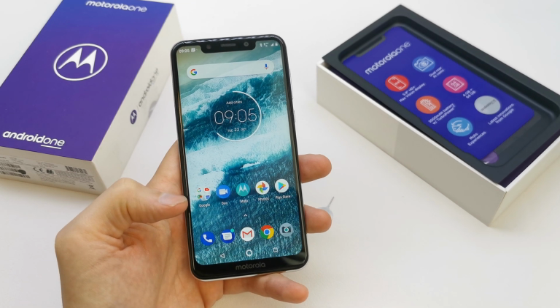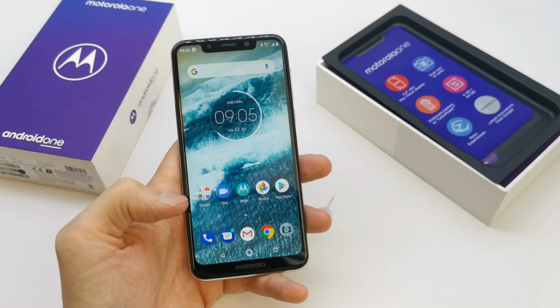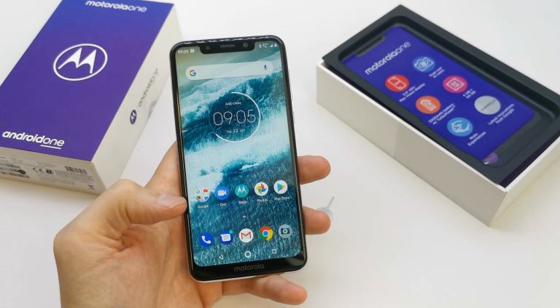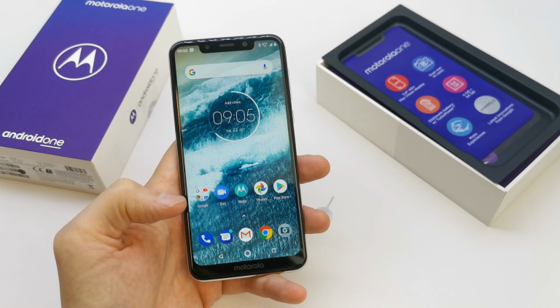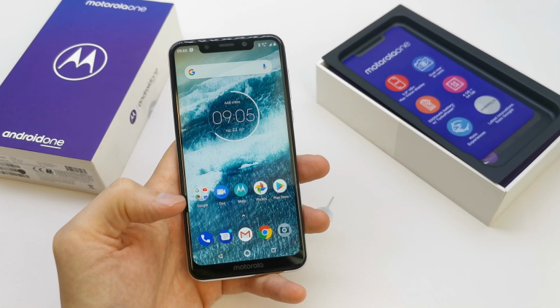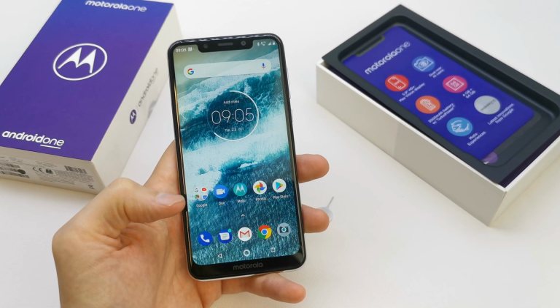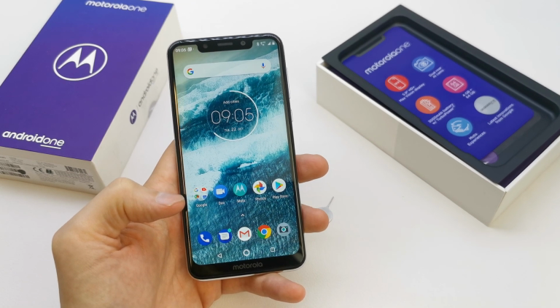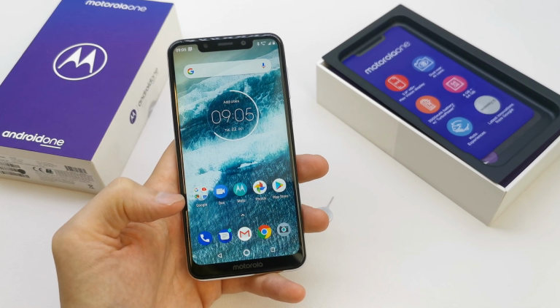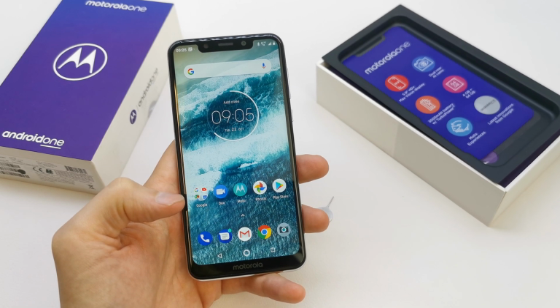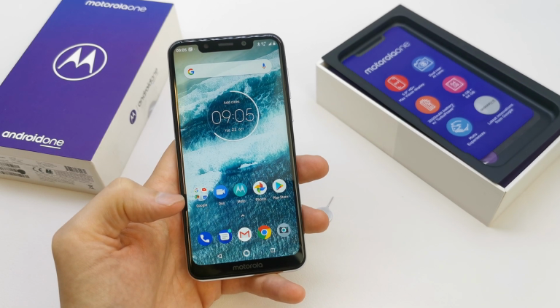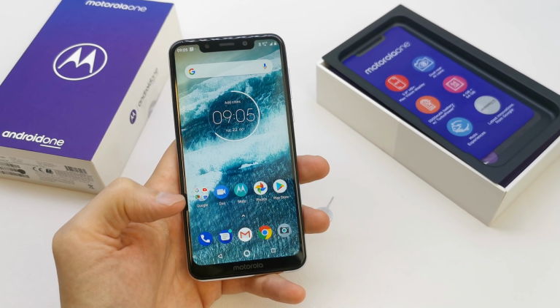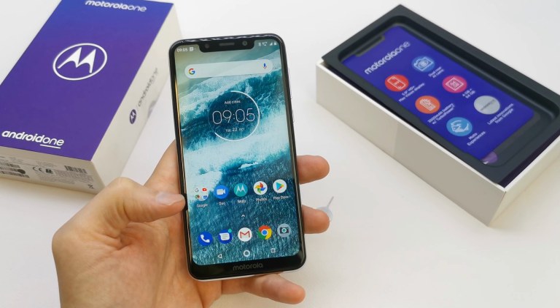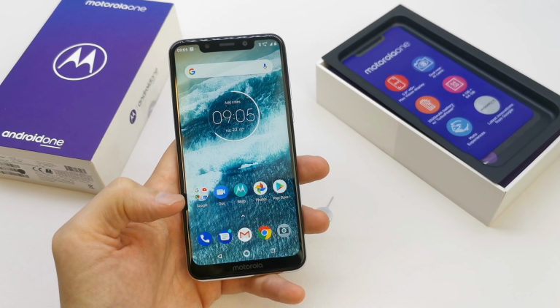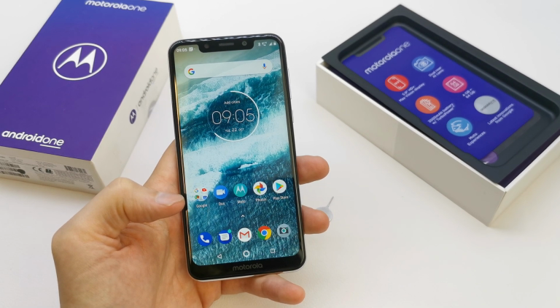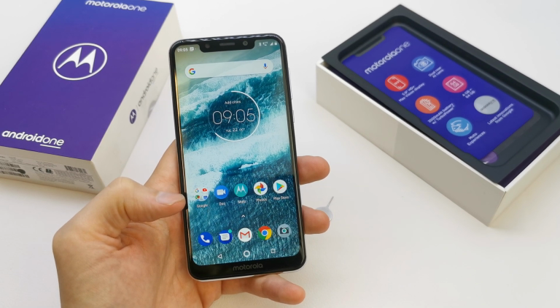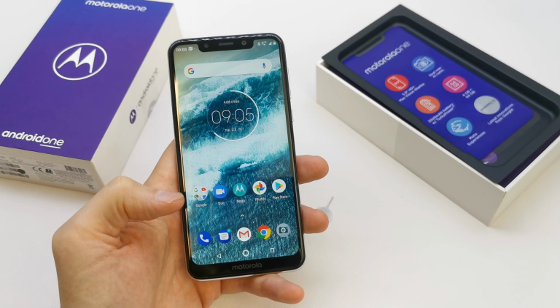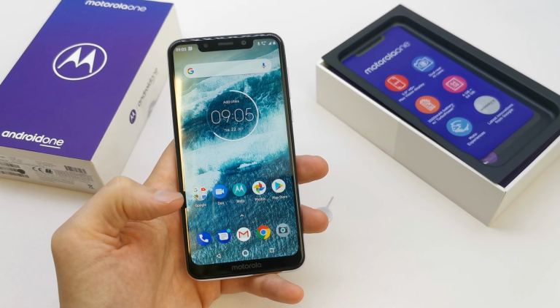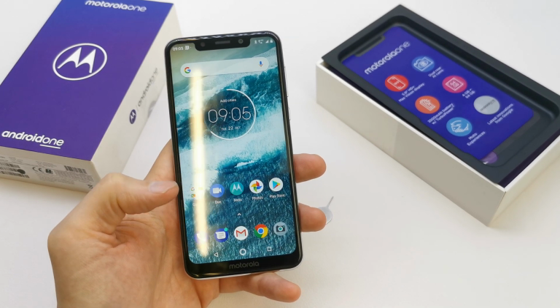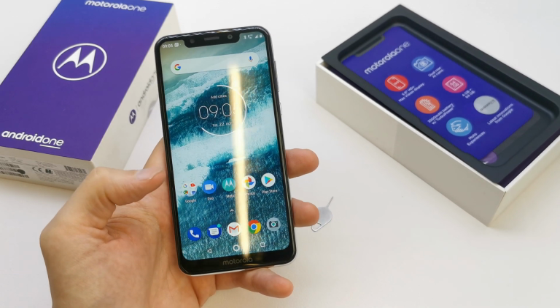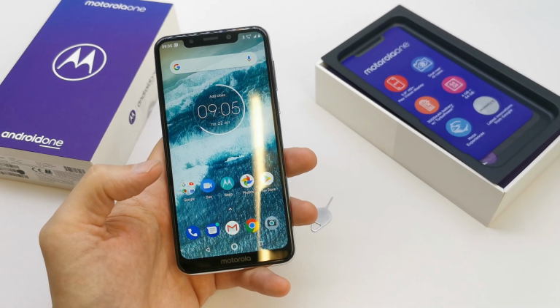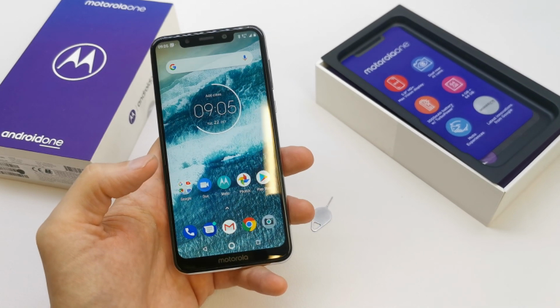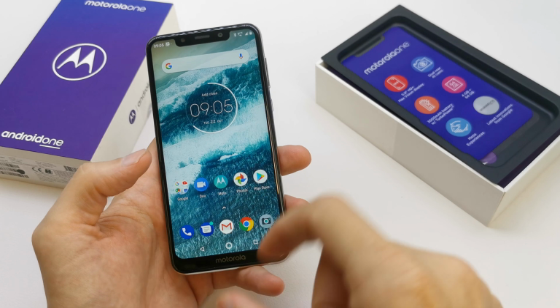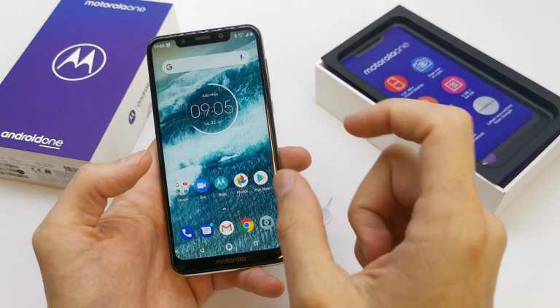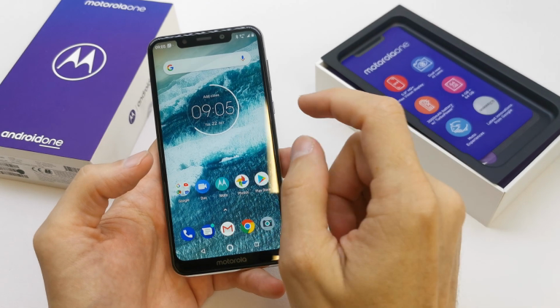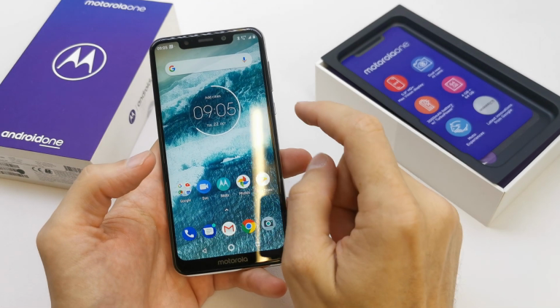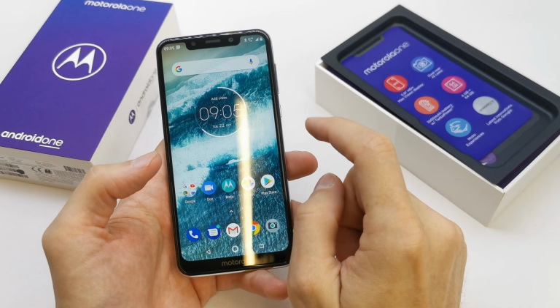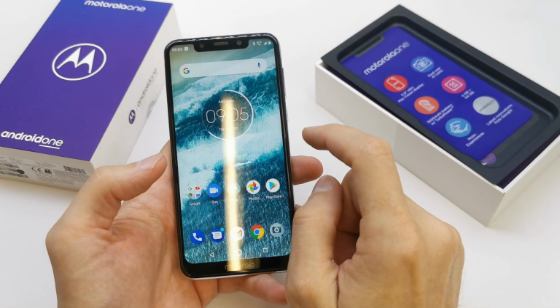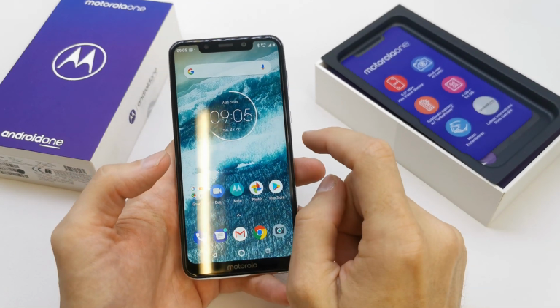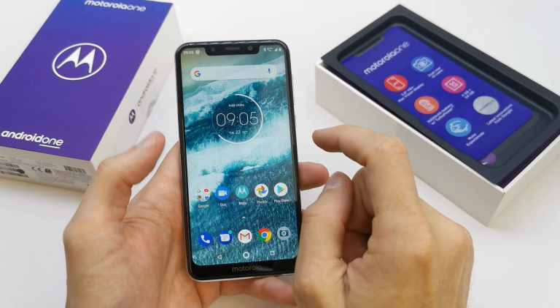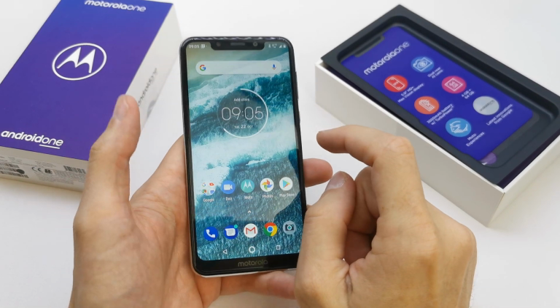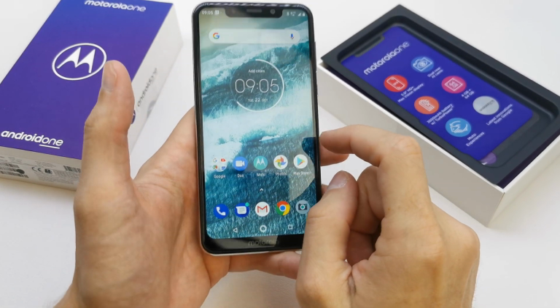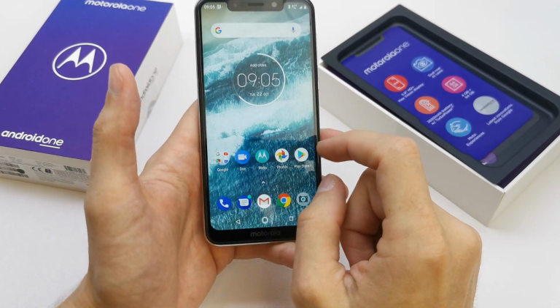Hi, welcome back on the do-it-yourself channel. Today I'm gonna show you how to check the IMEI on your Motorola One.